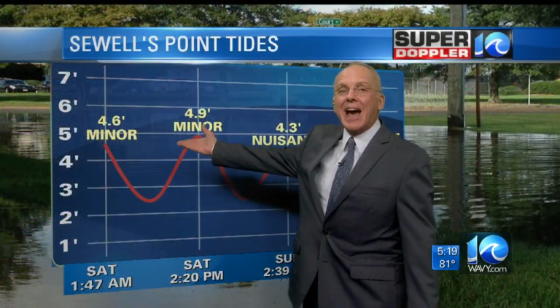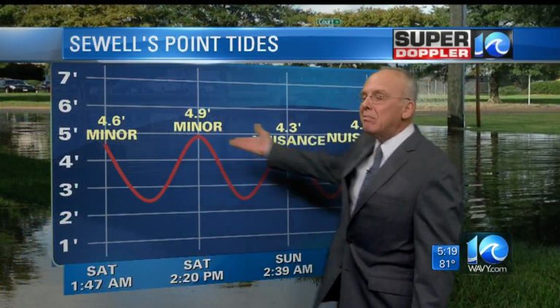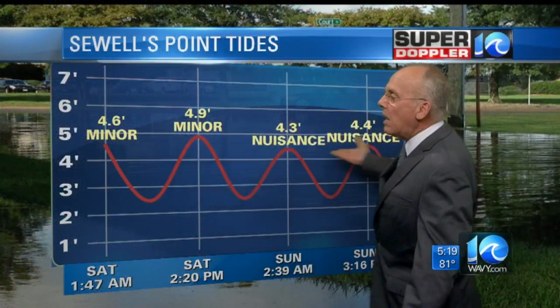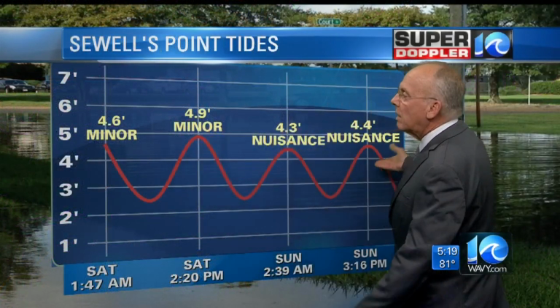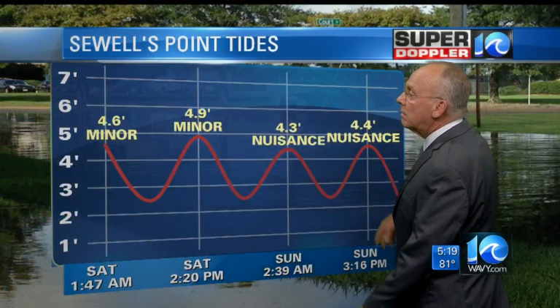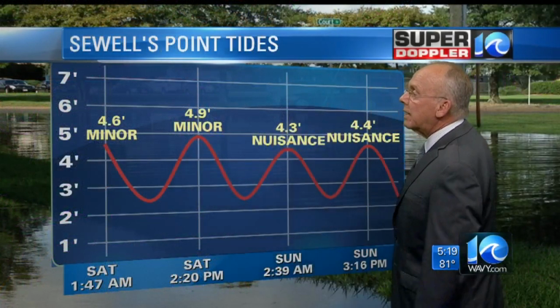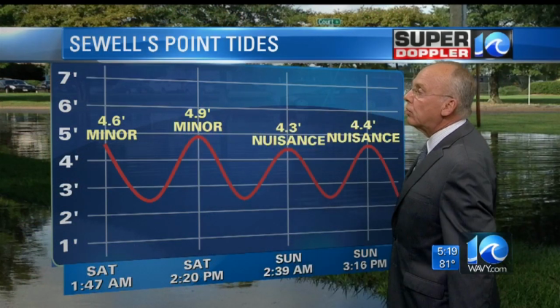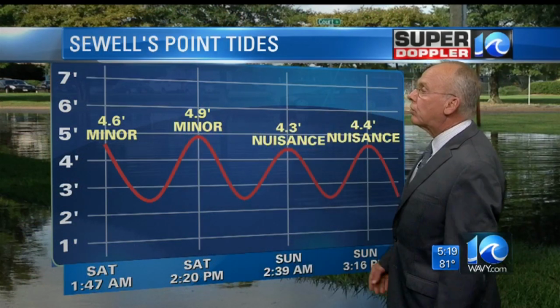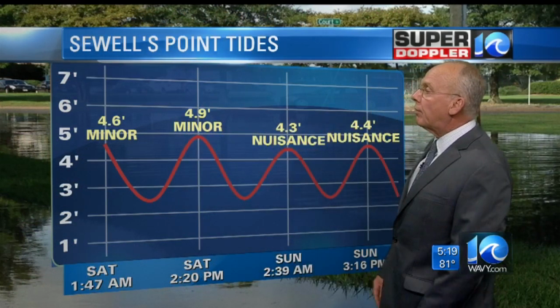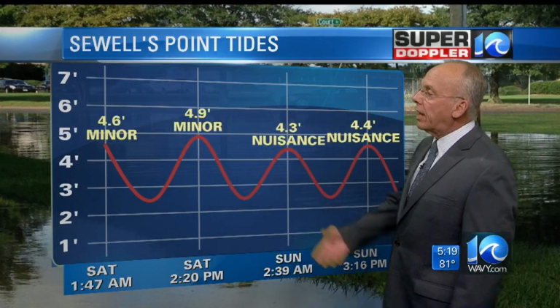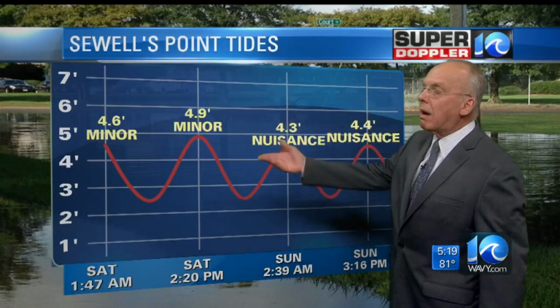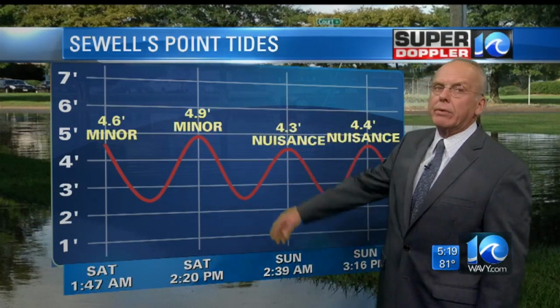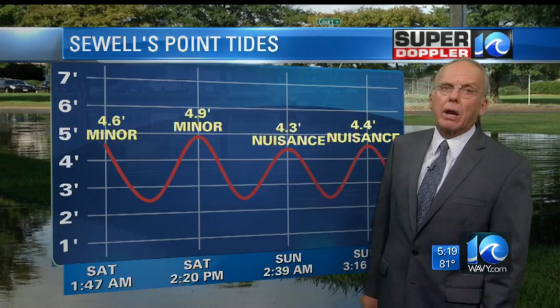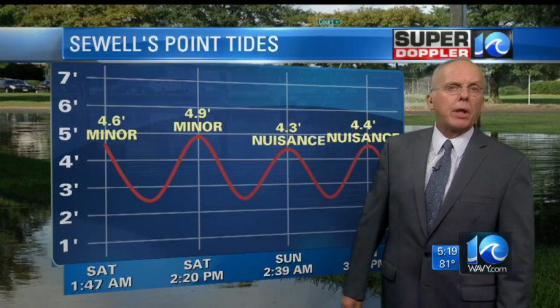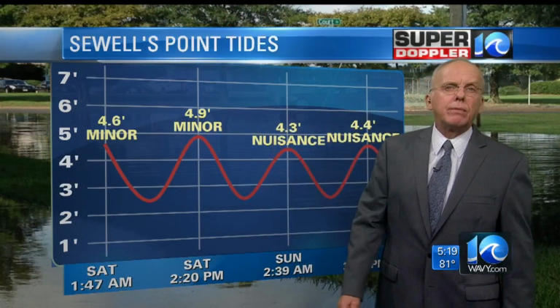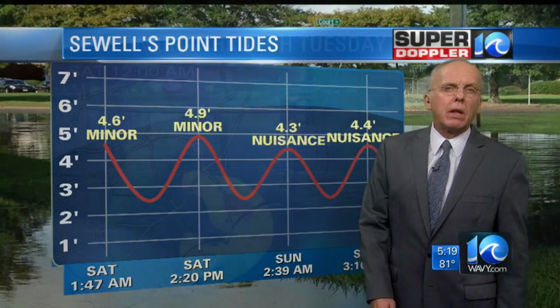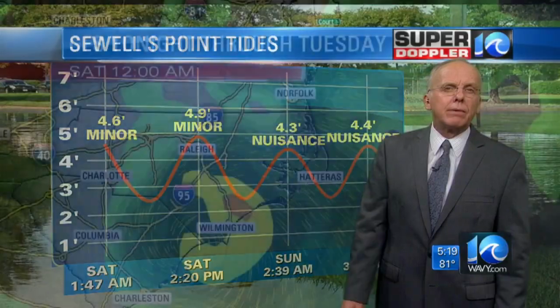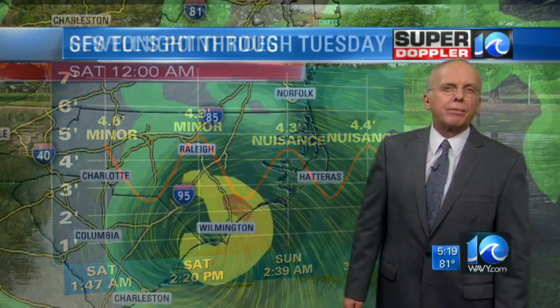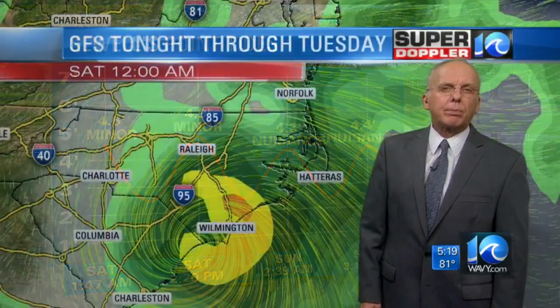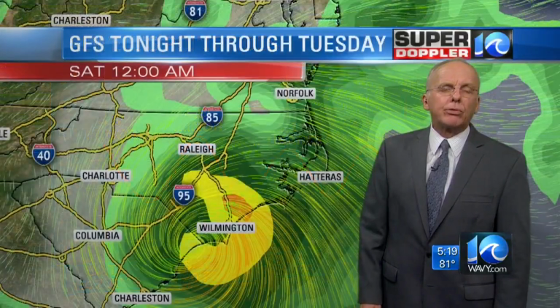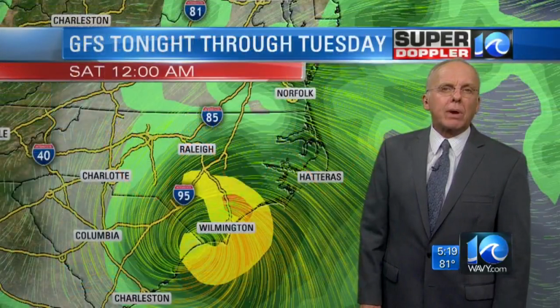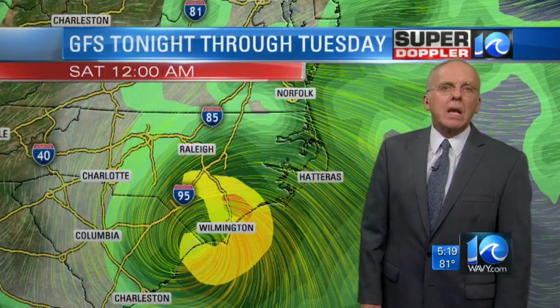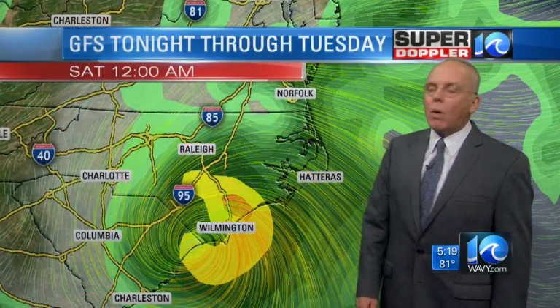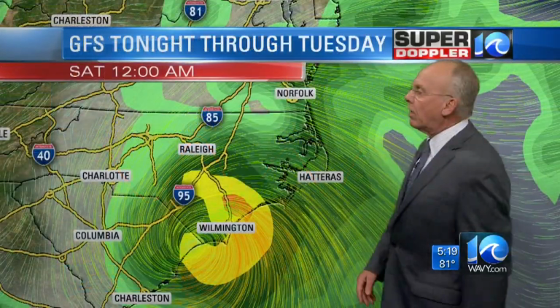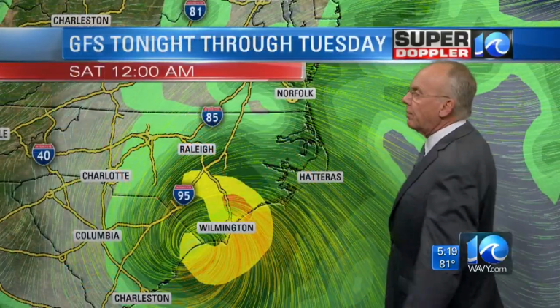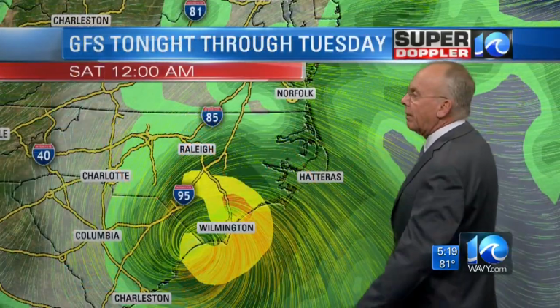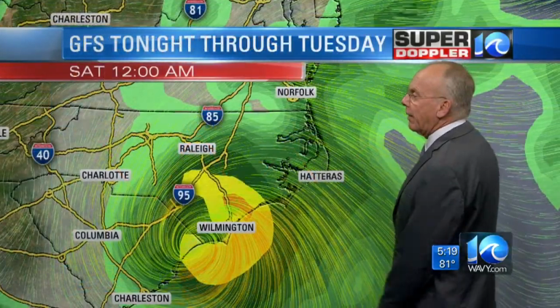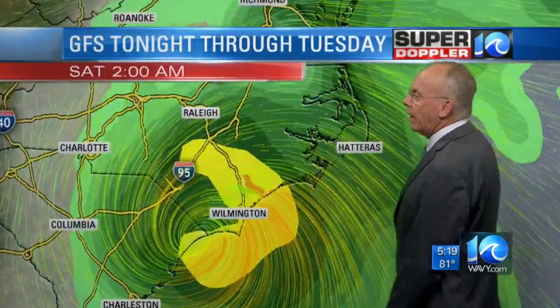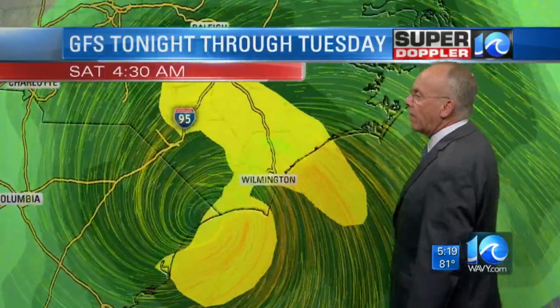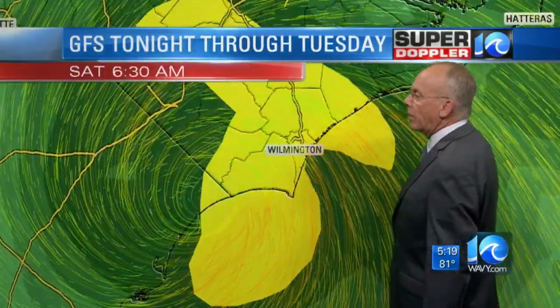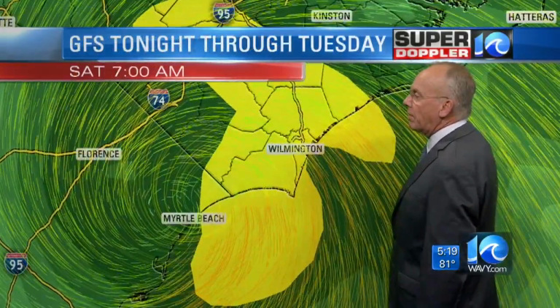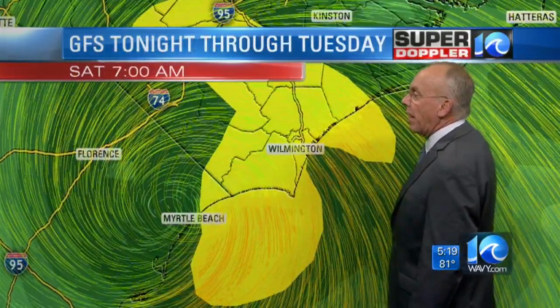As for tides — nuisance tidal flooding, minor tidal flooding. If you live on a flood-prone street, watch out for that. But otherwise, I think we're going to be fine.